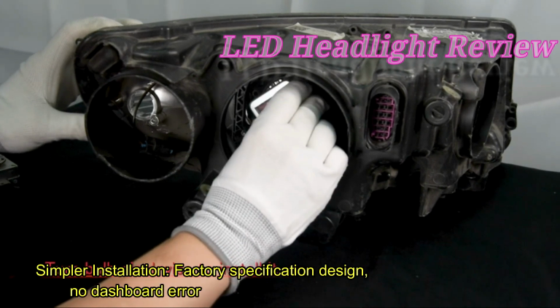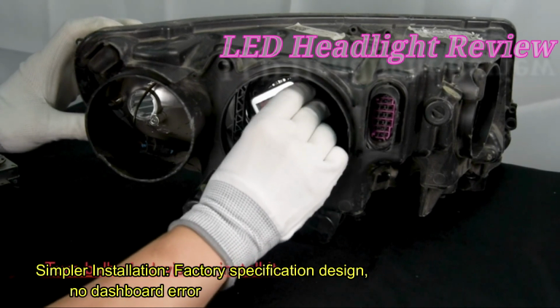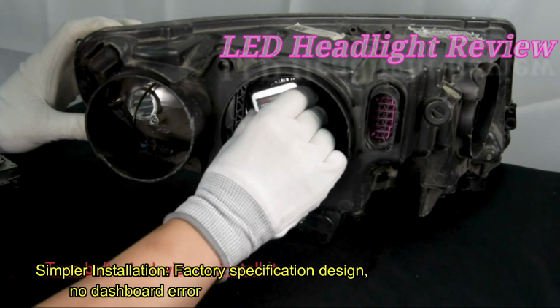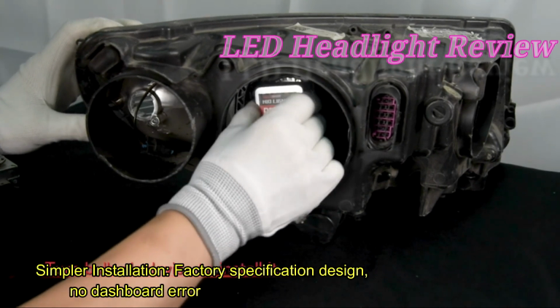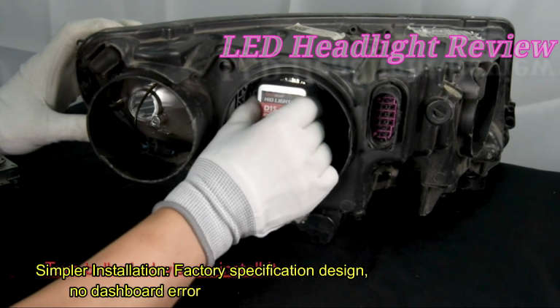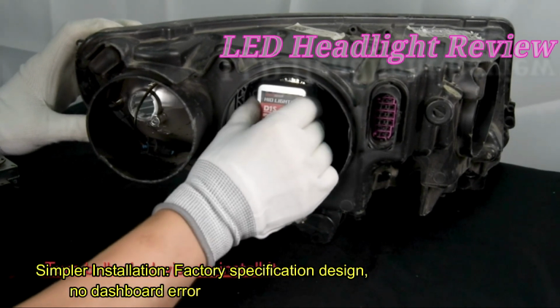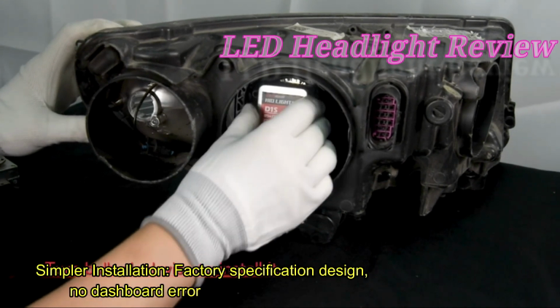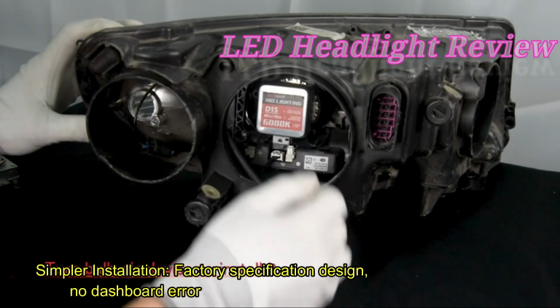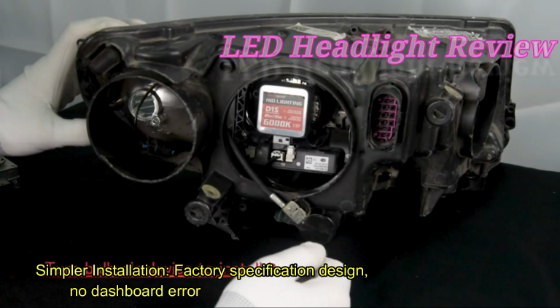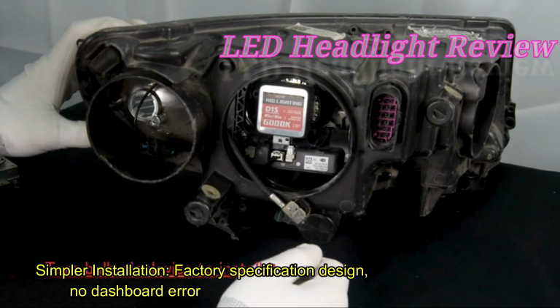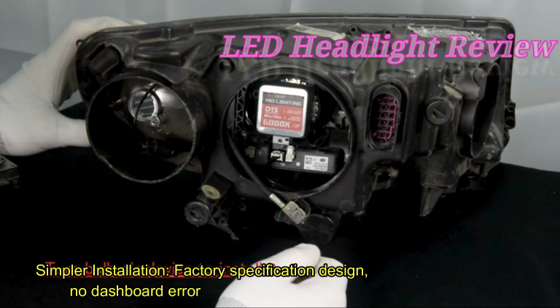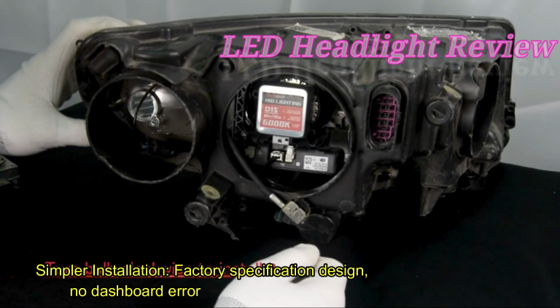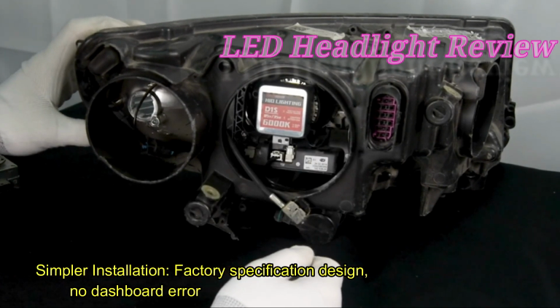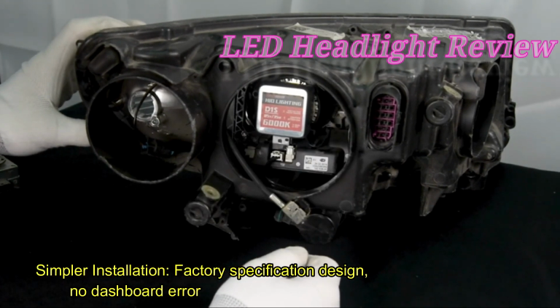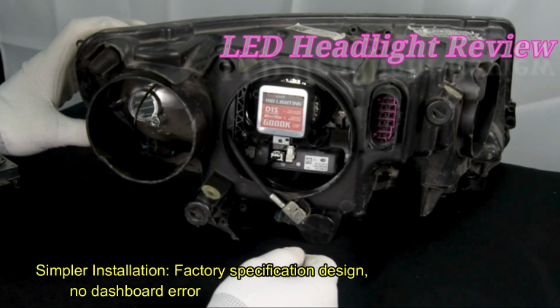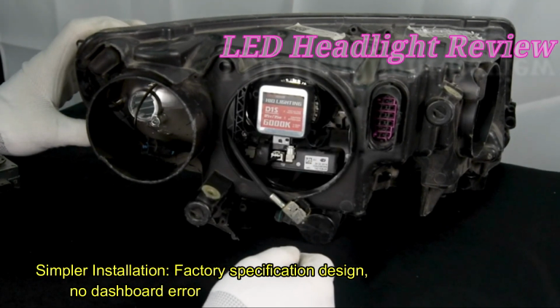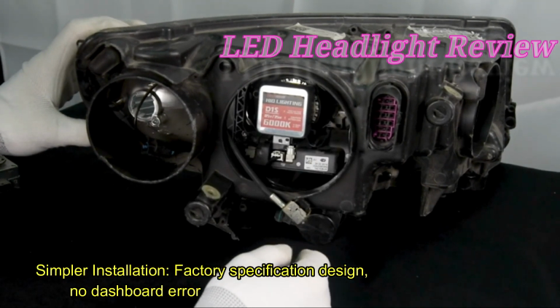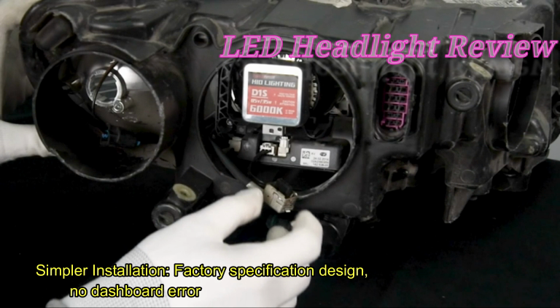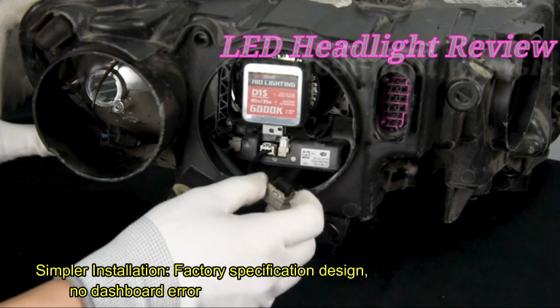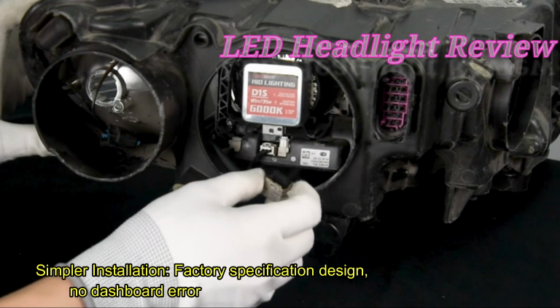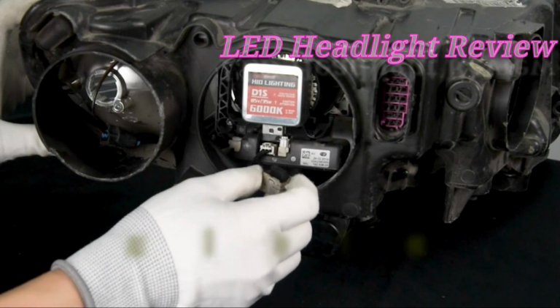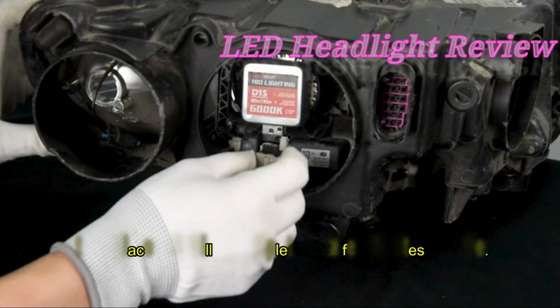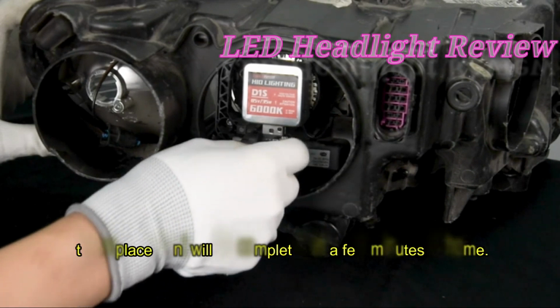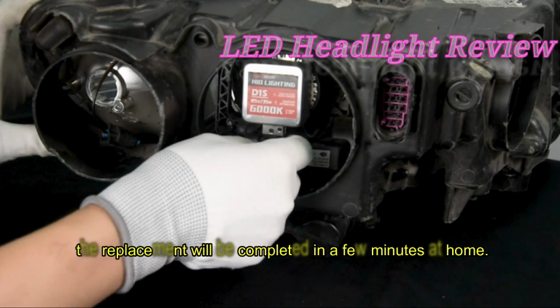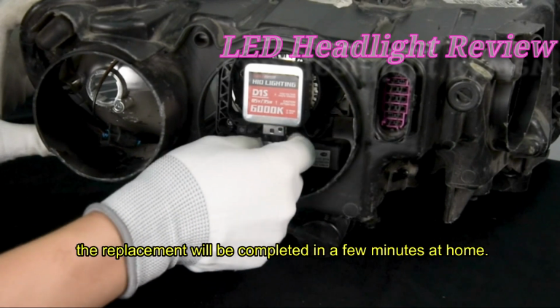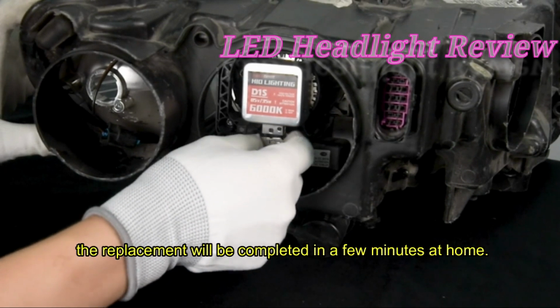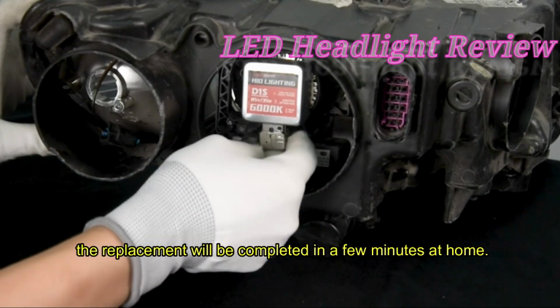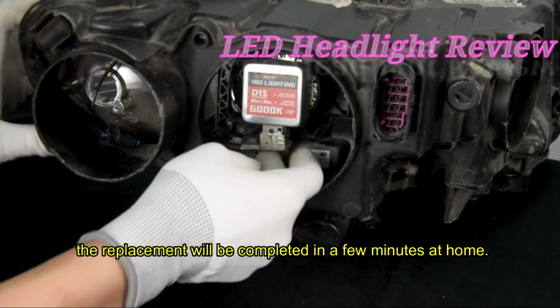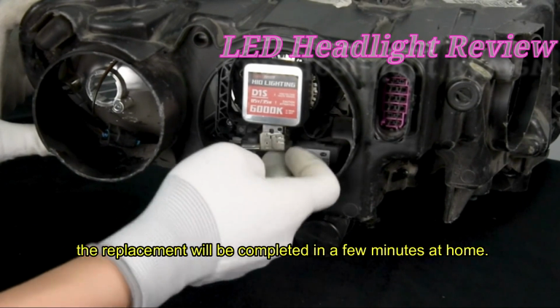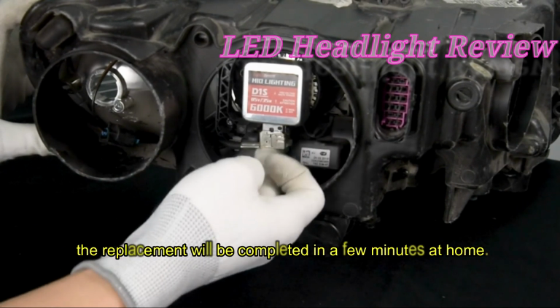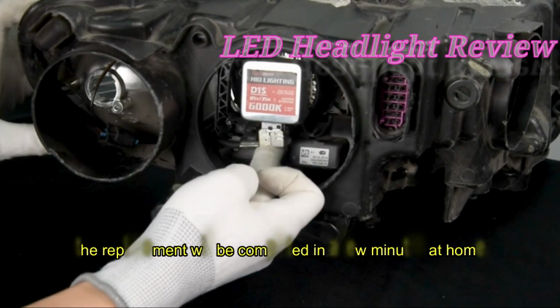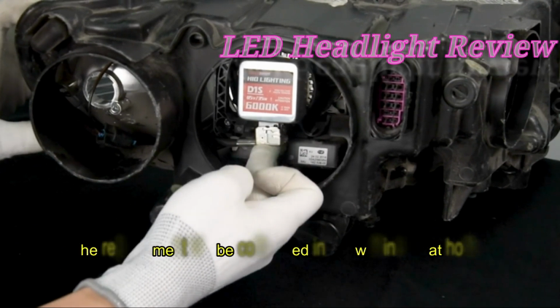Simpler installation. Factory specification design with no dashboard errors. The replacement can be completed in a few minutes at home.